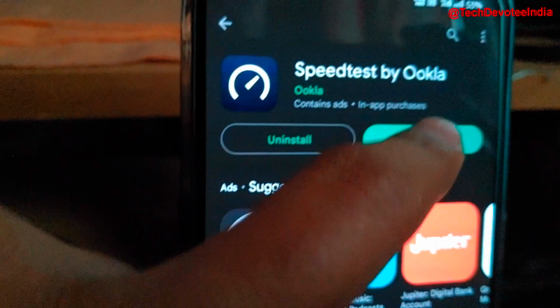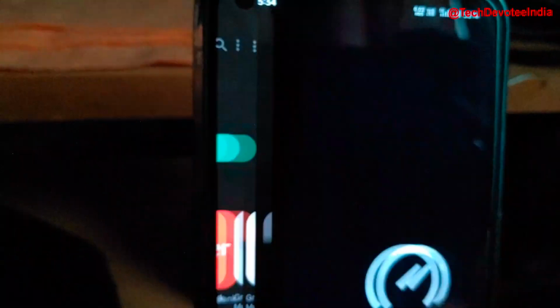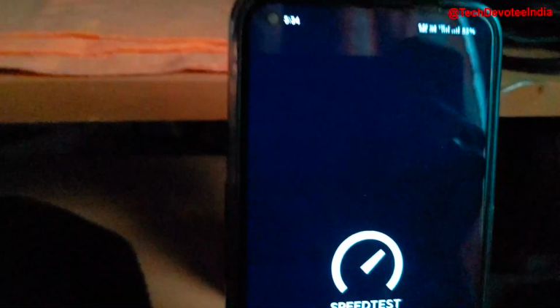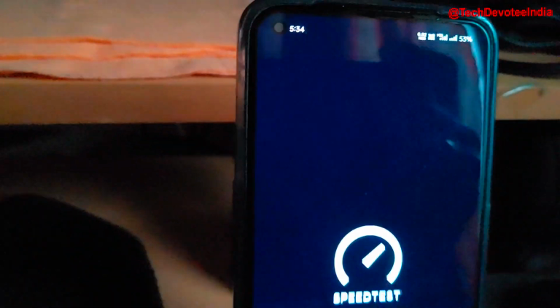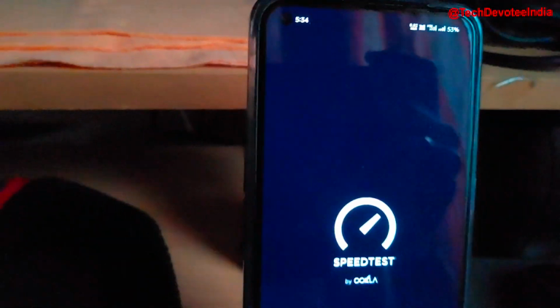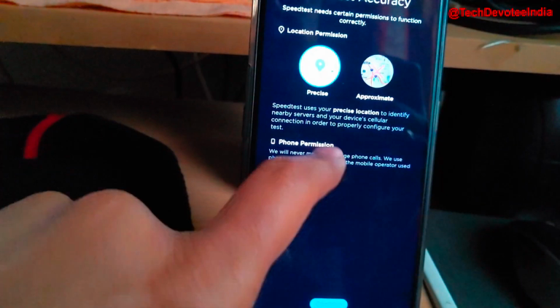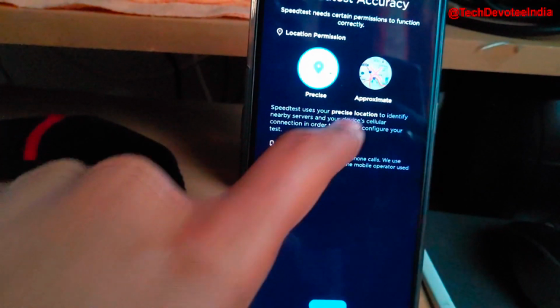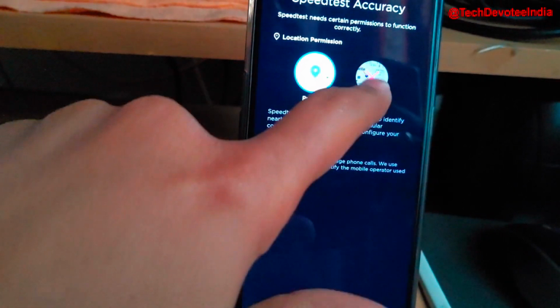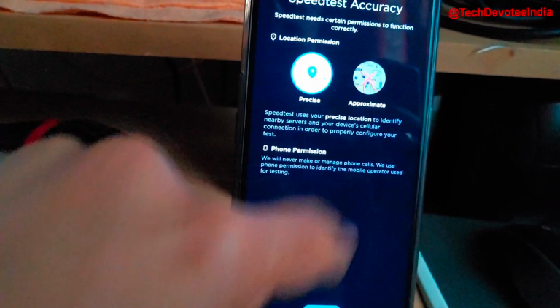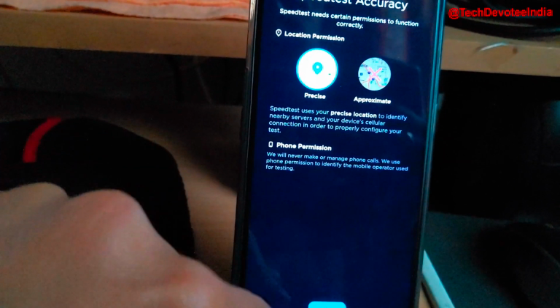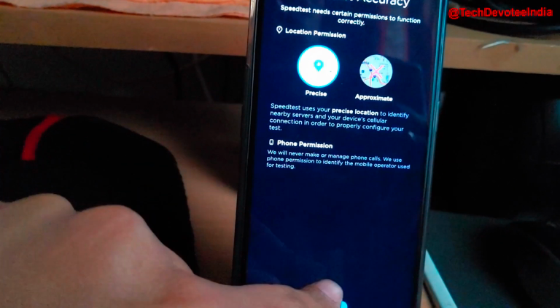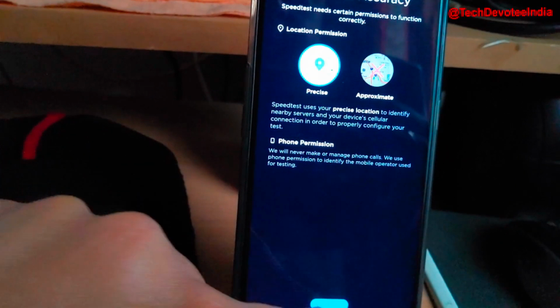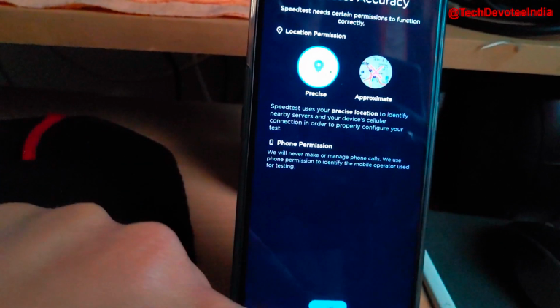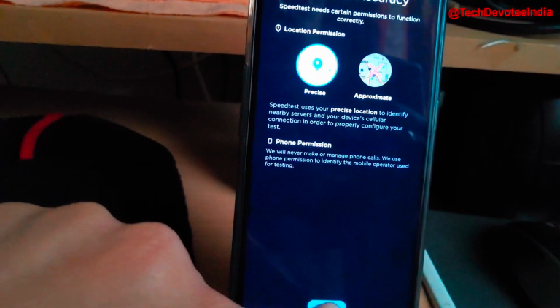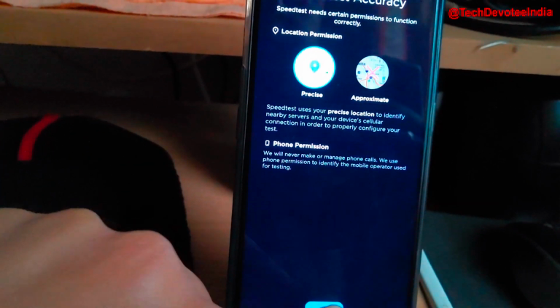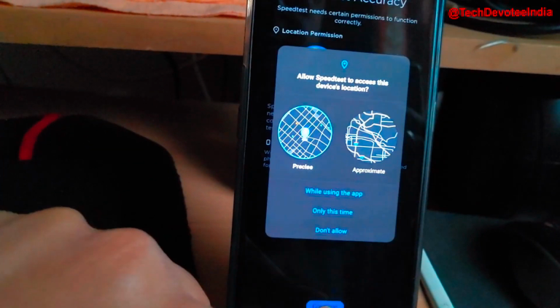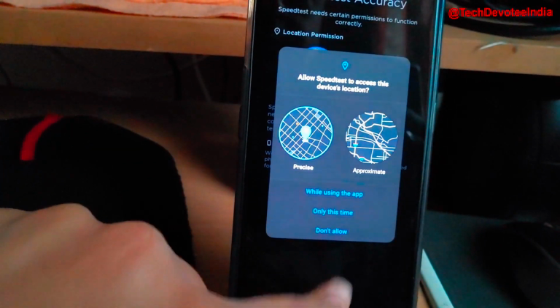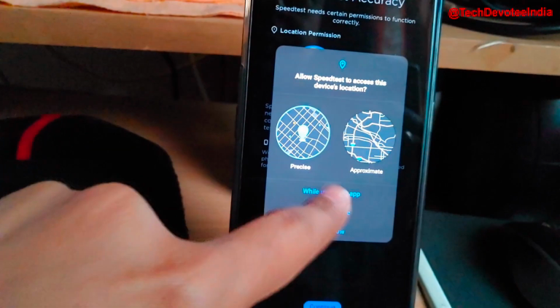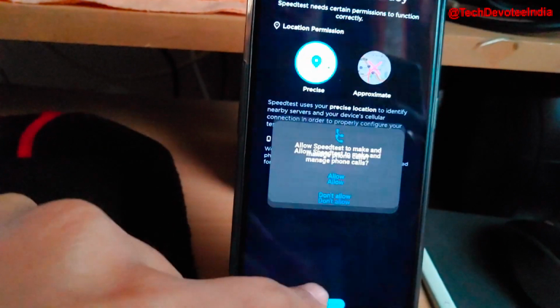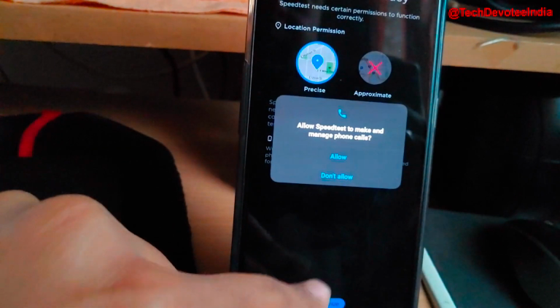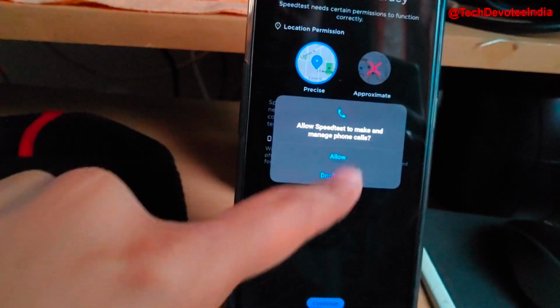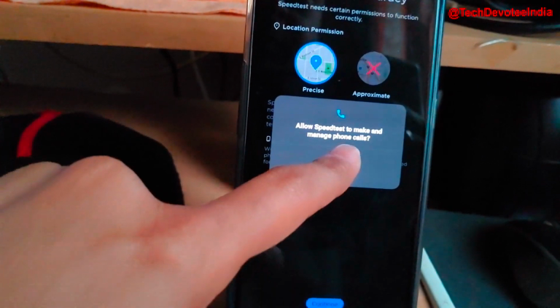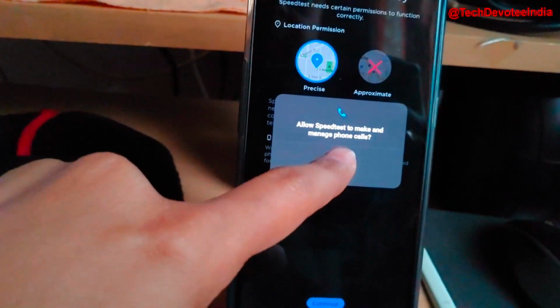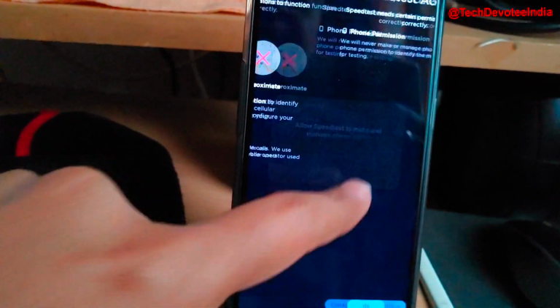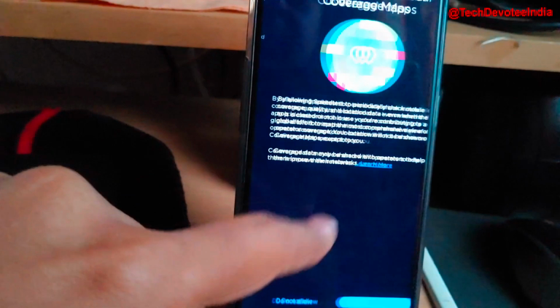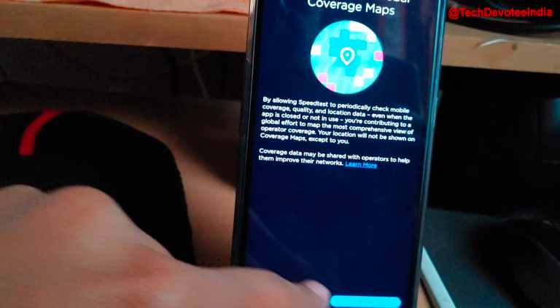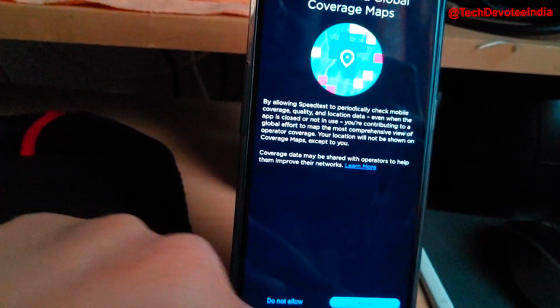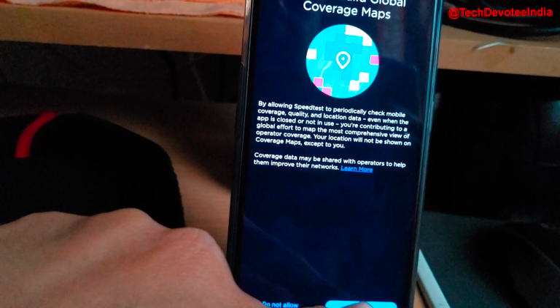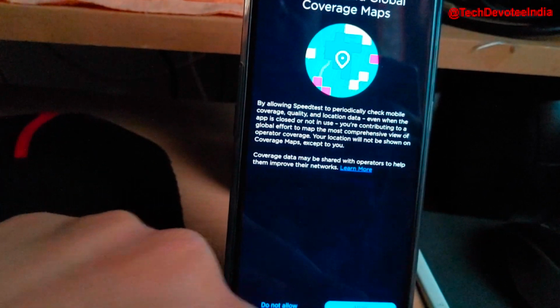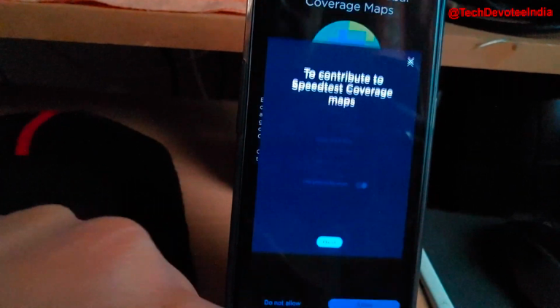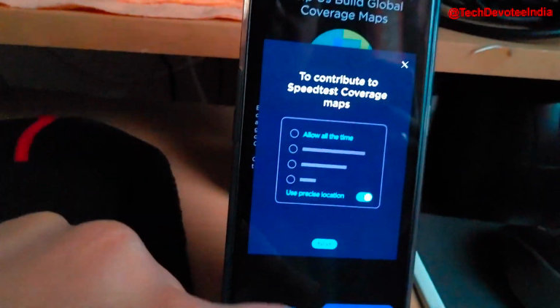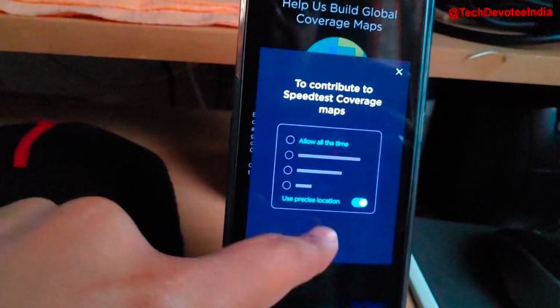The app will work only after giving all these unnecessary permissions, so please ensure to uninstall the app after running speed tests.